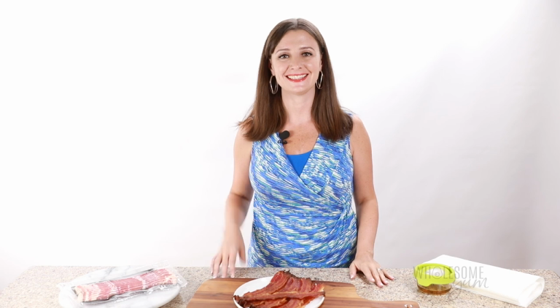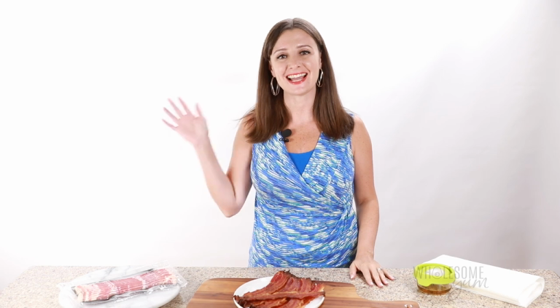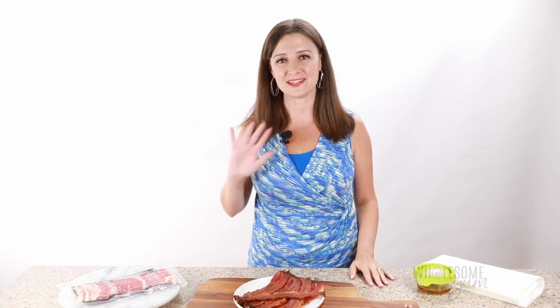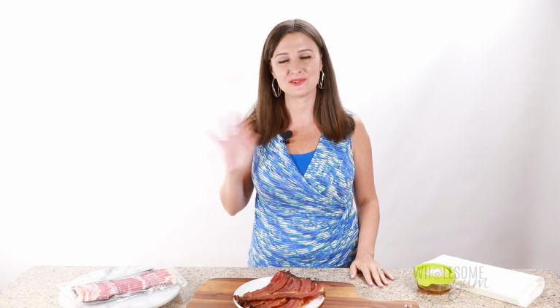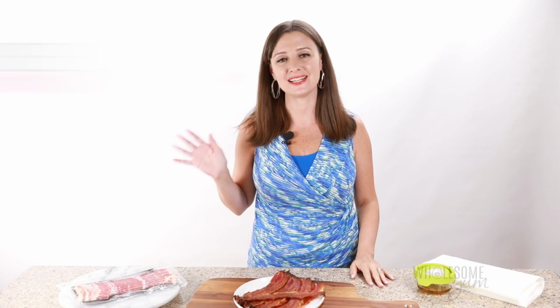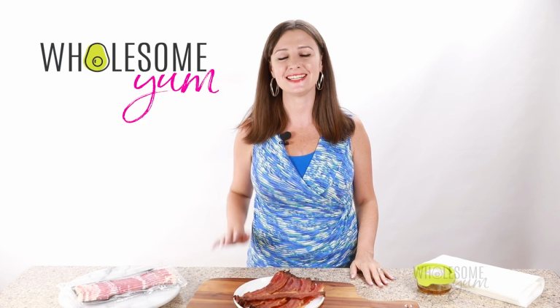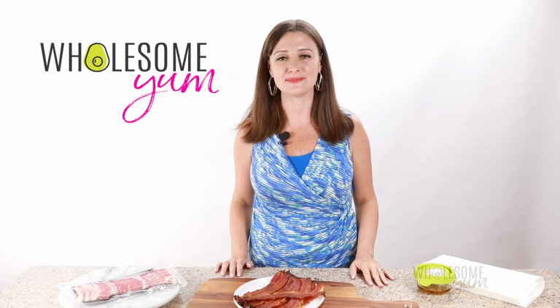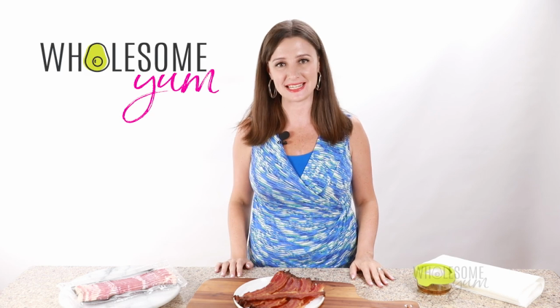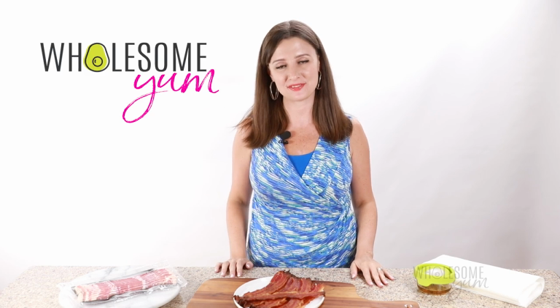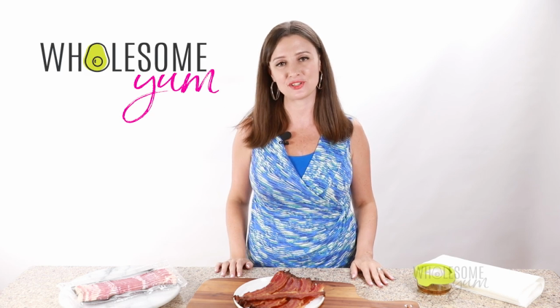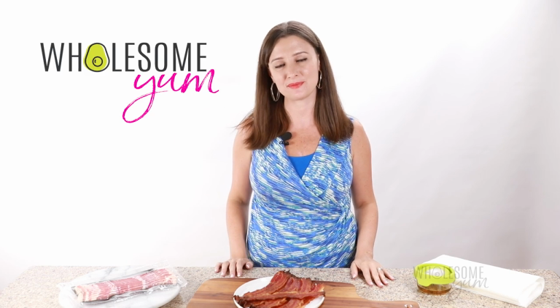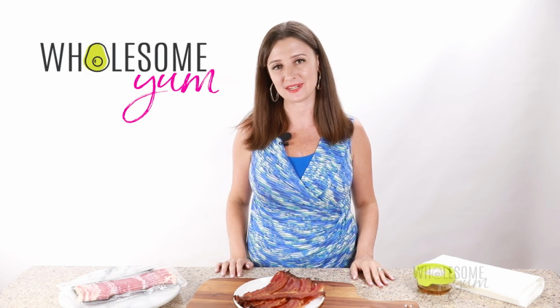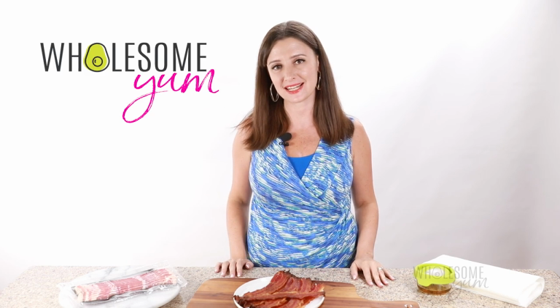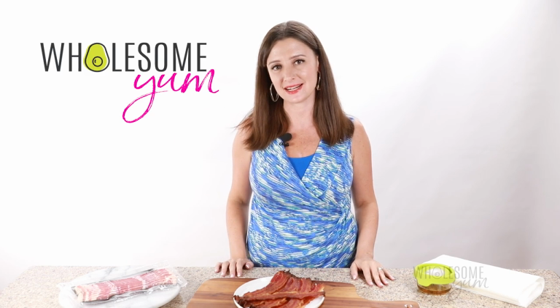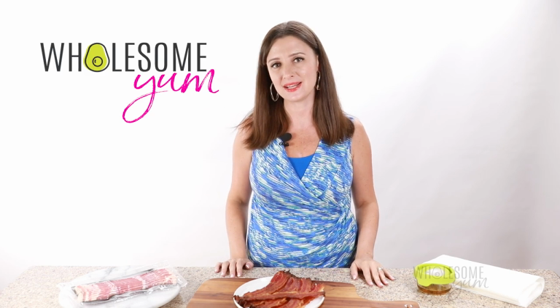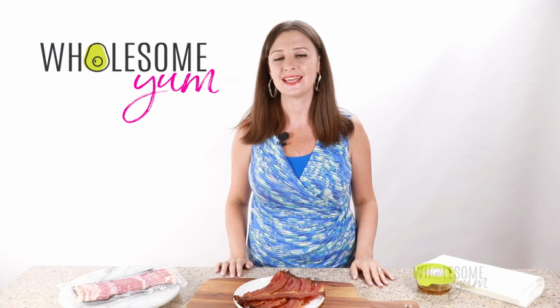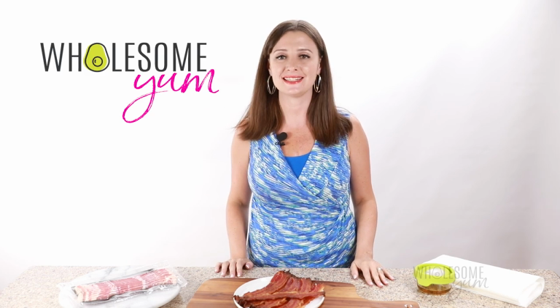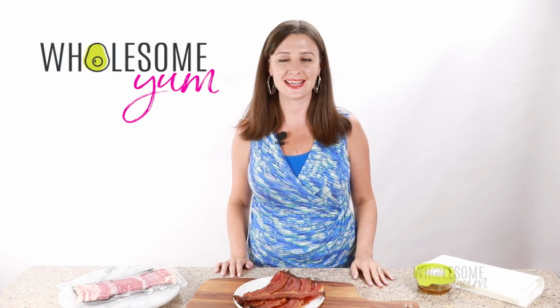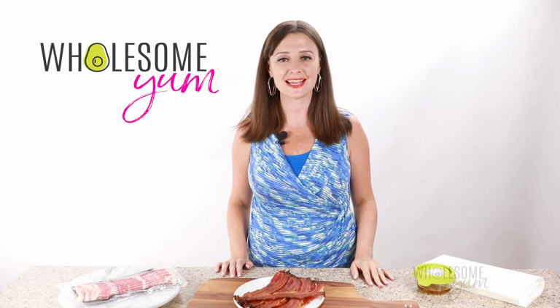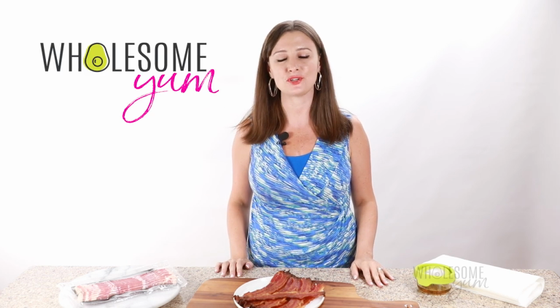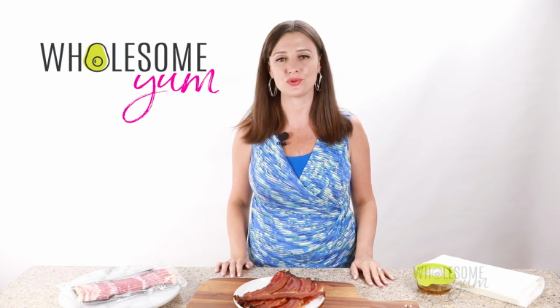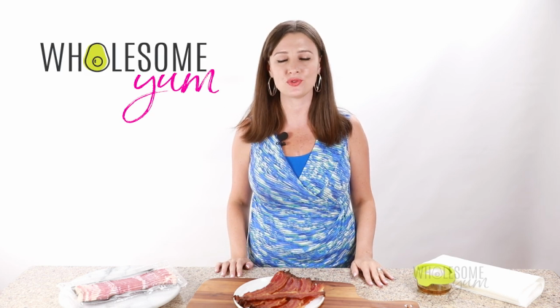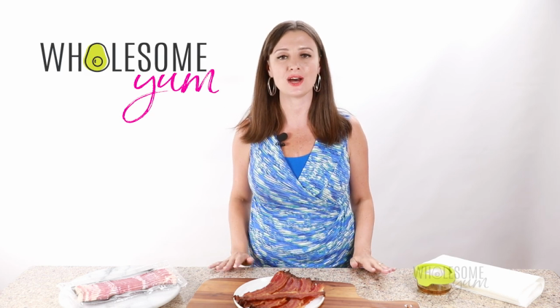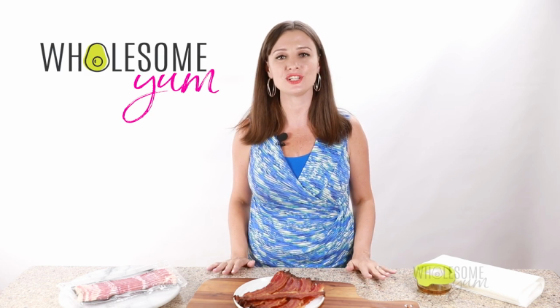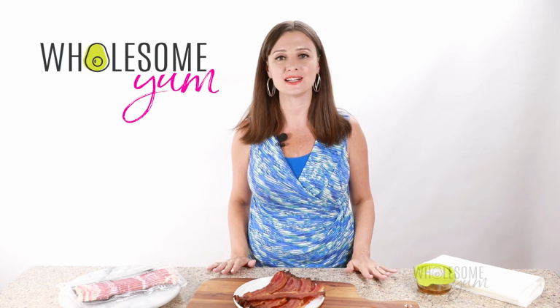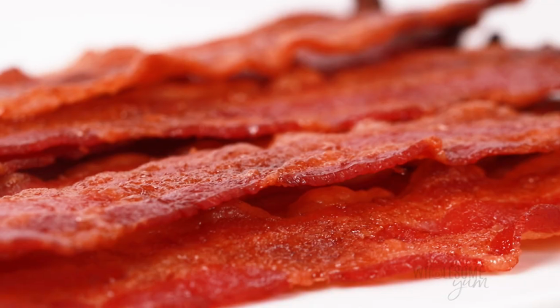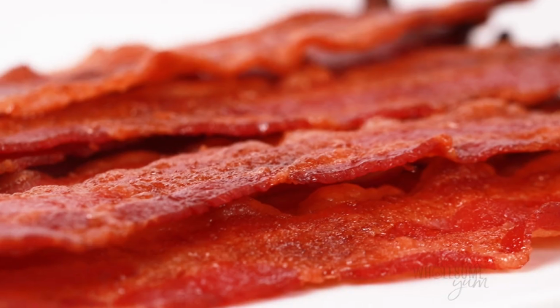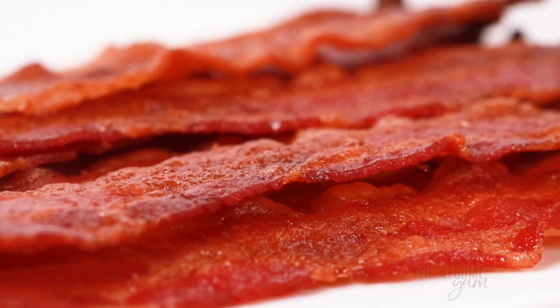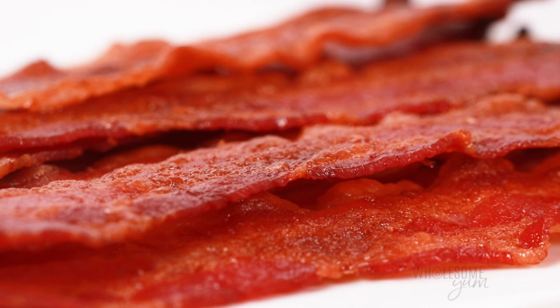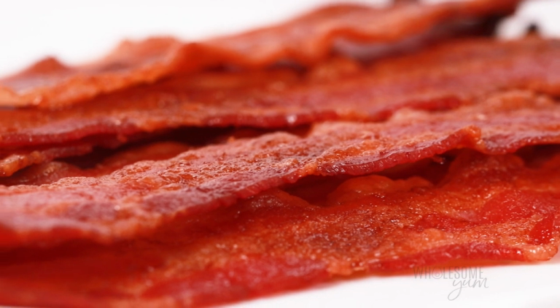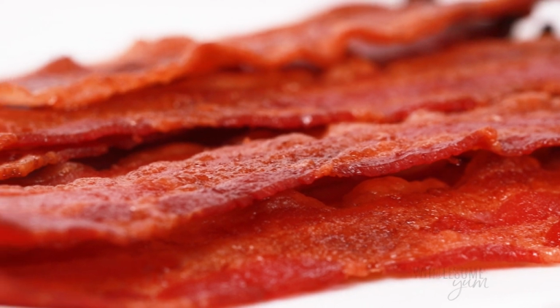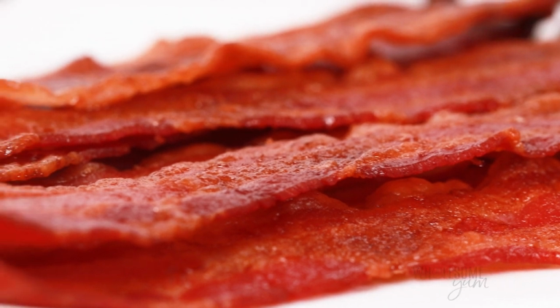Hi everyone, it's Maya from WholesomeYum.com and today I'm showing you how to cook bacon in the oven.